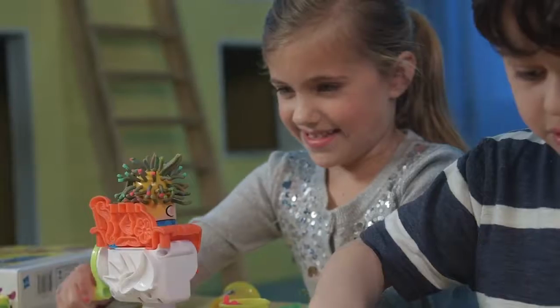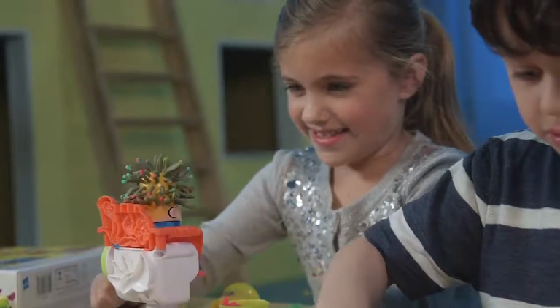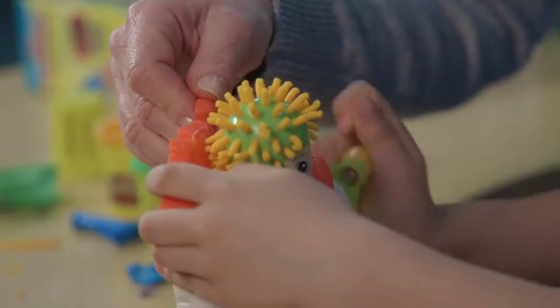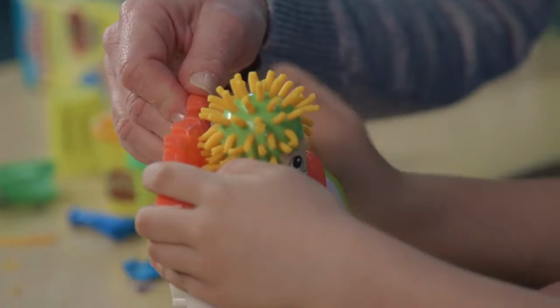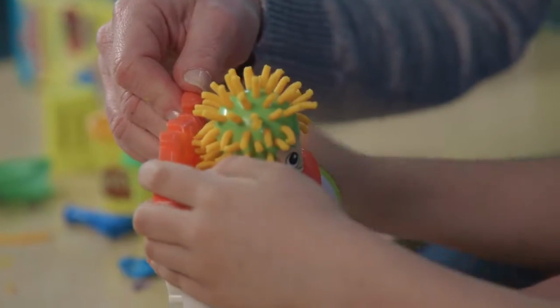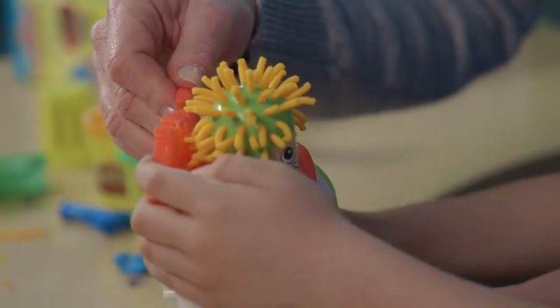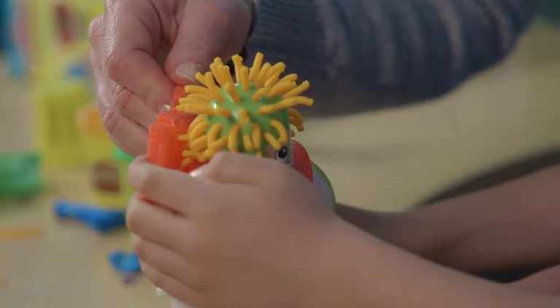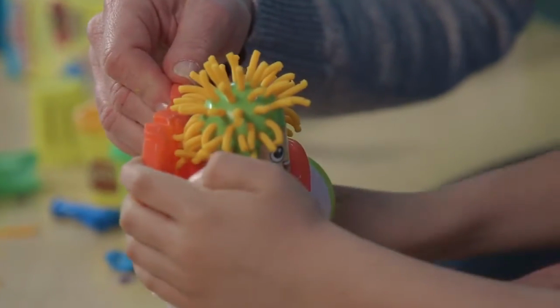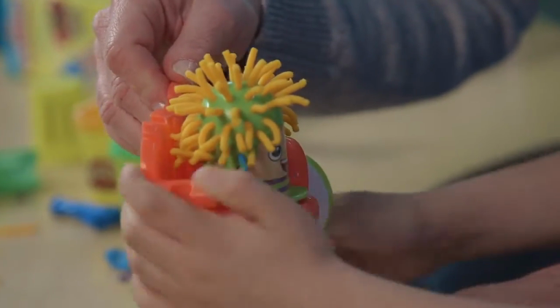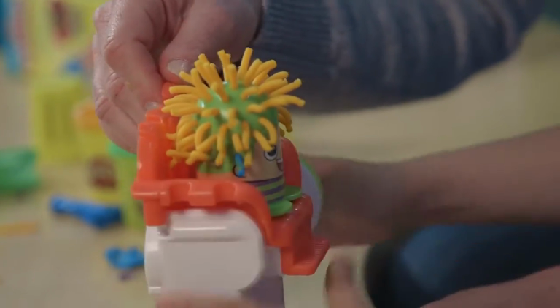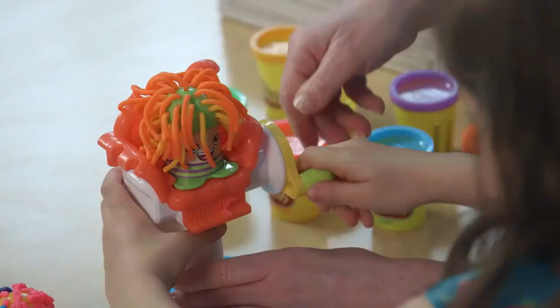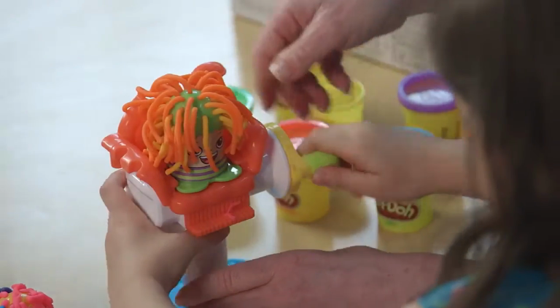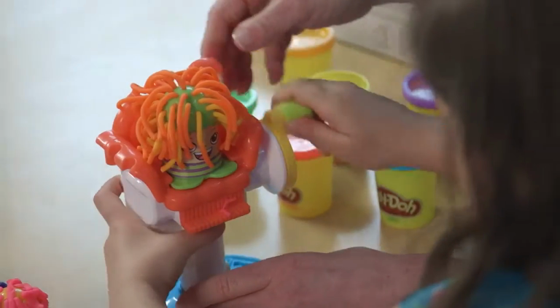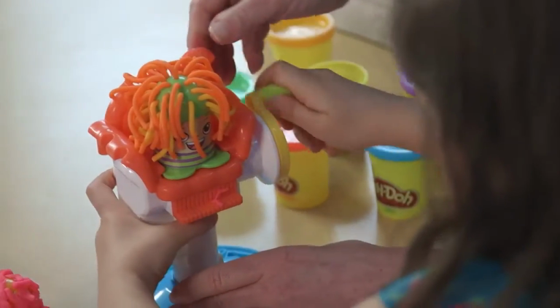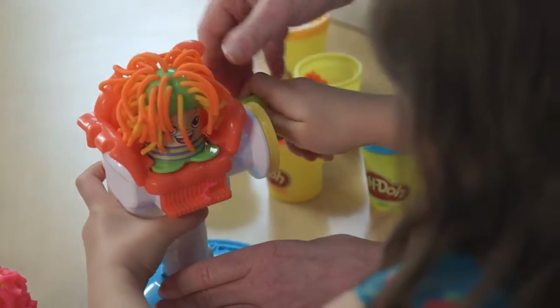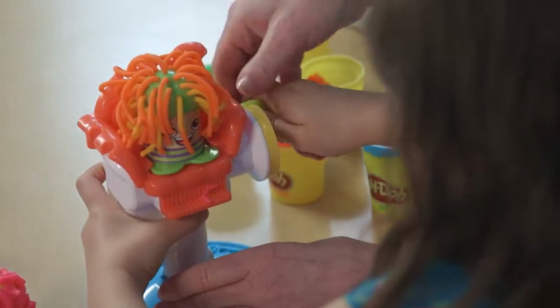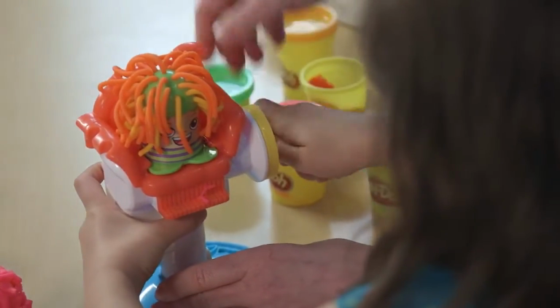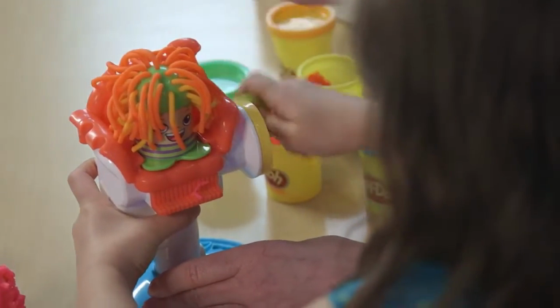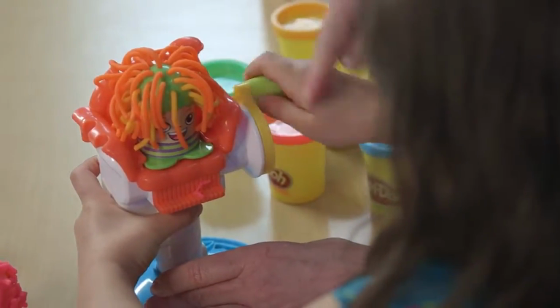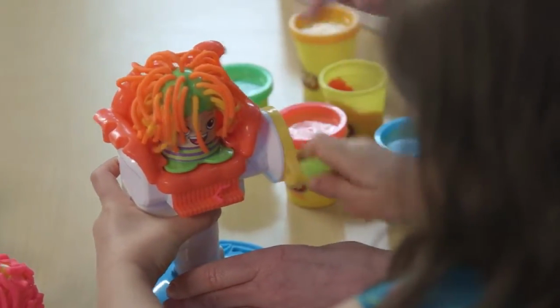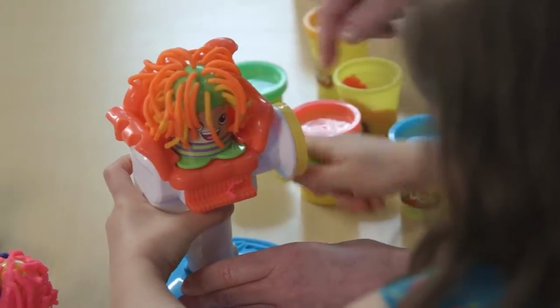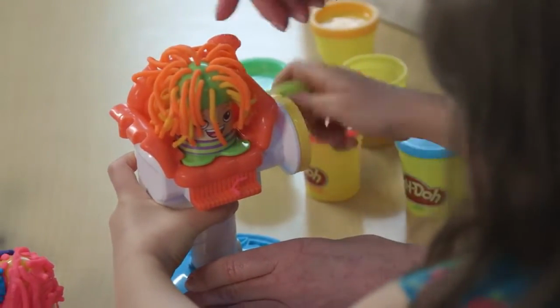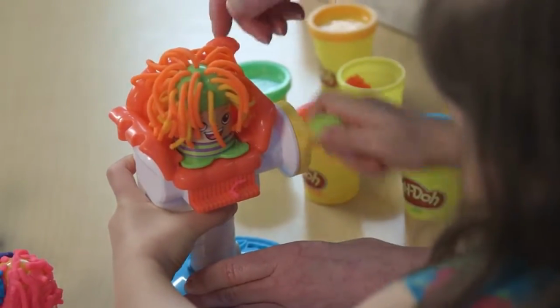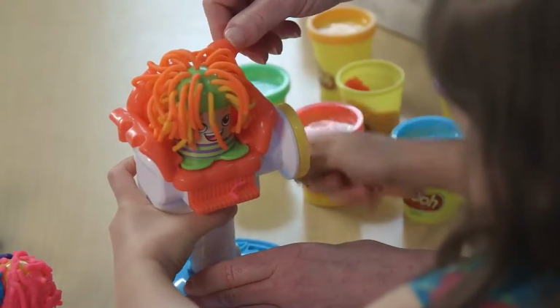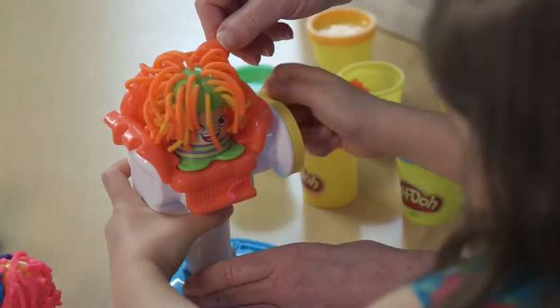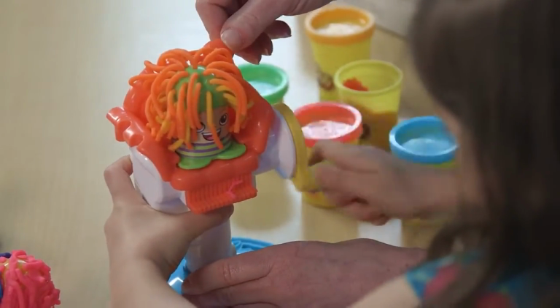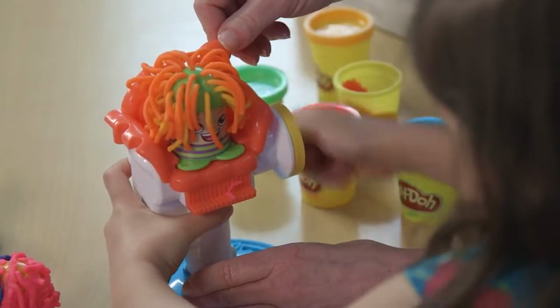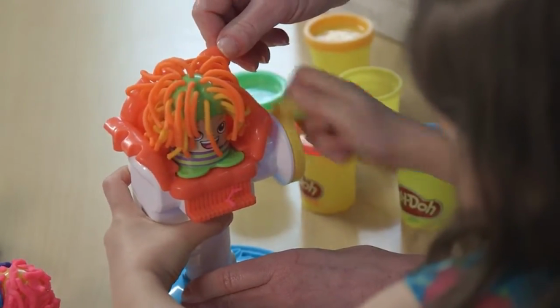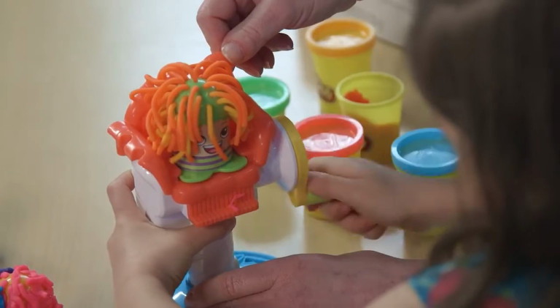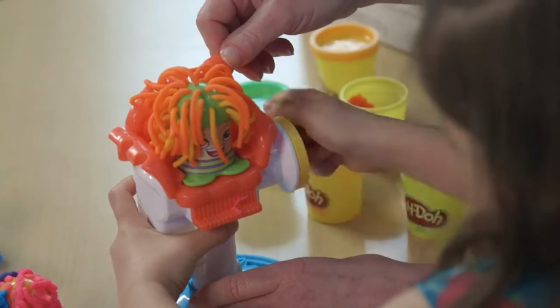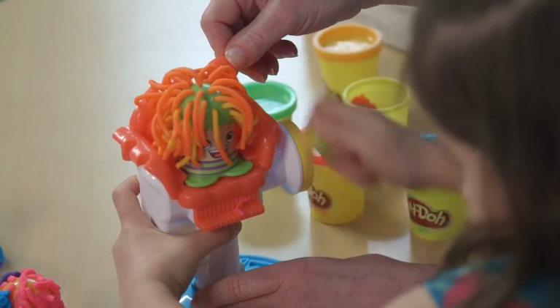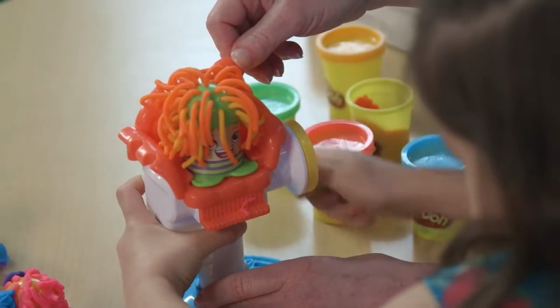Grow and grow. Then turn the handle in the opposite direction until you hear a click.